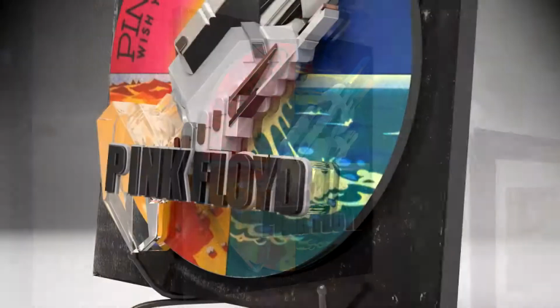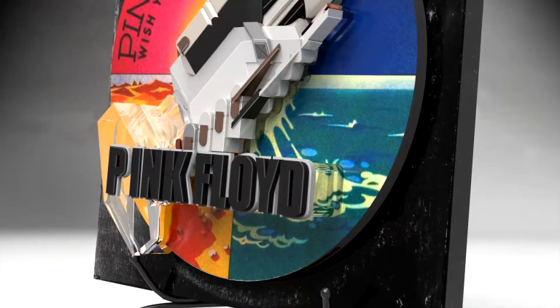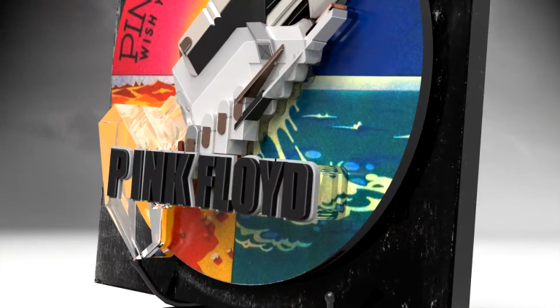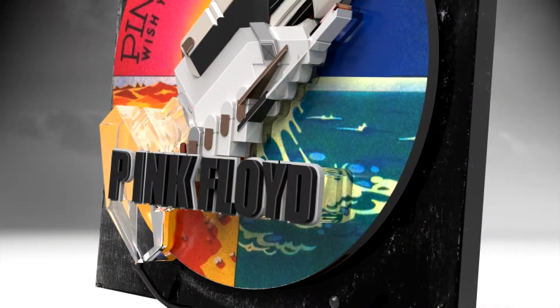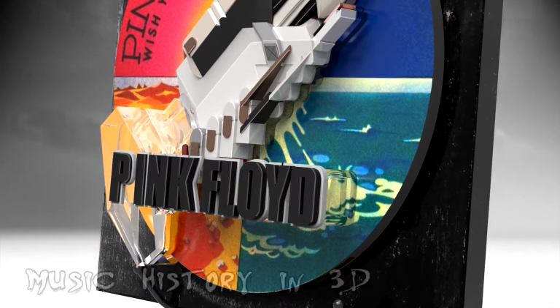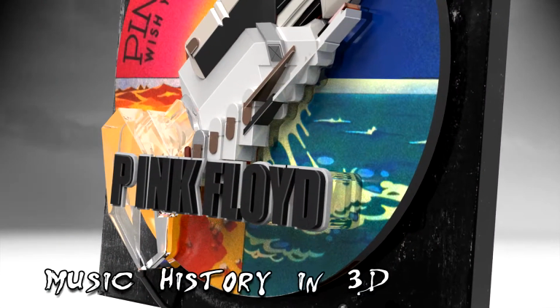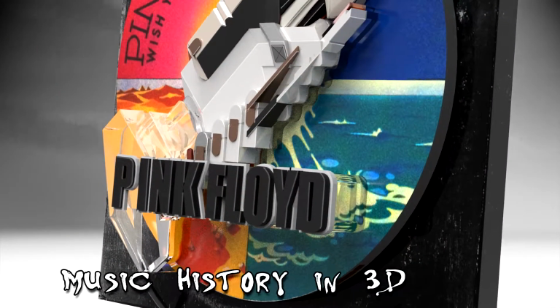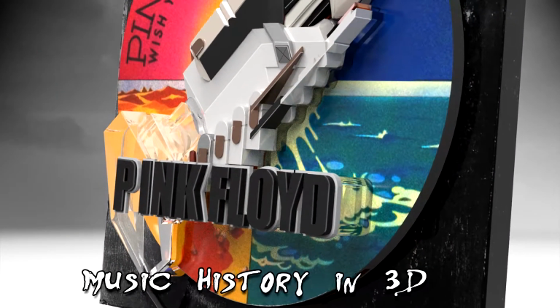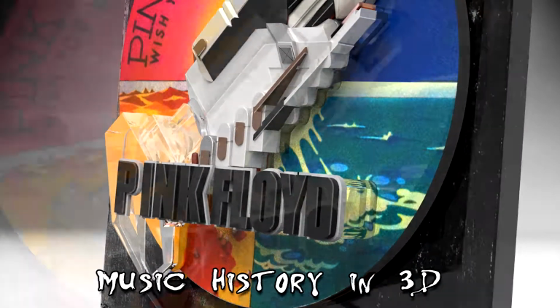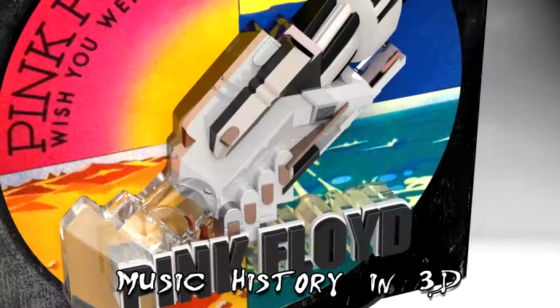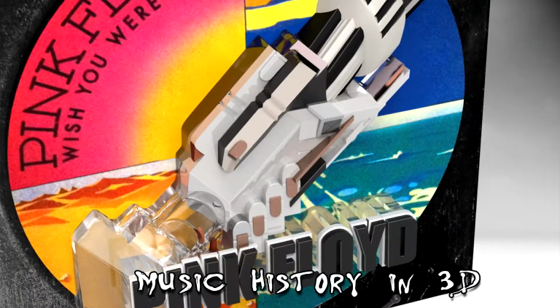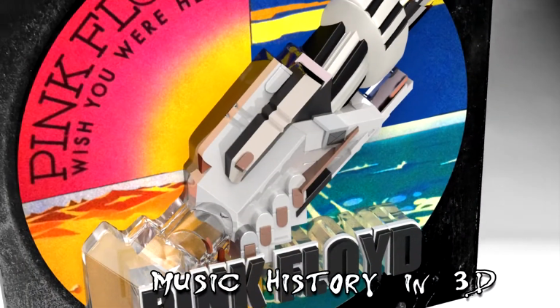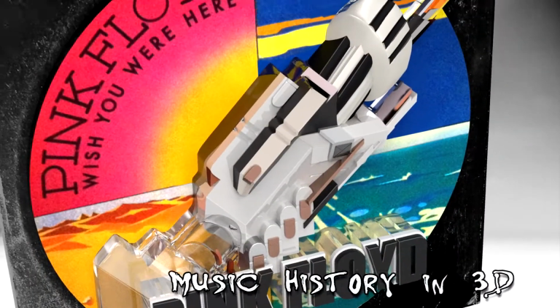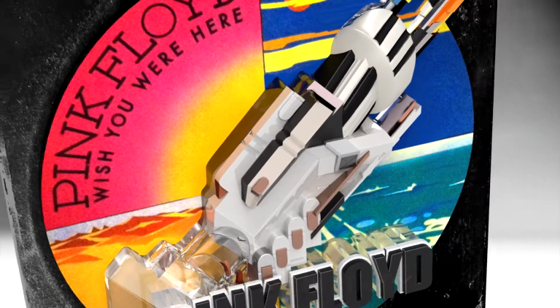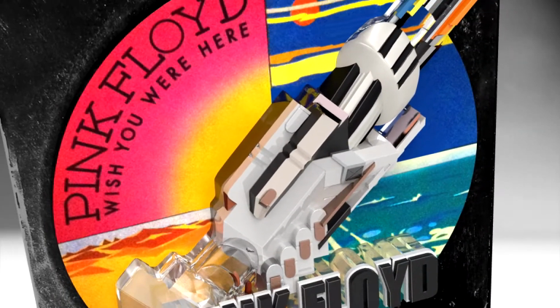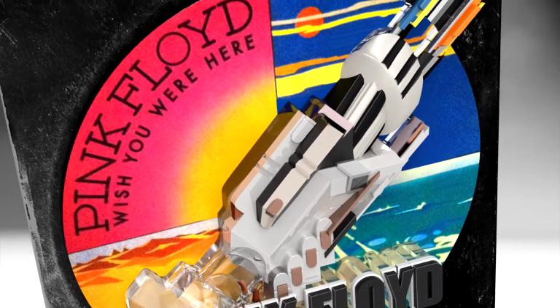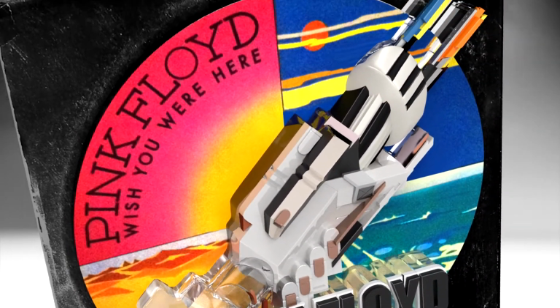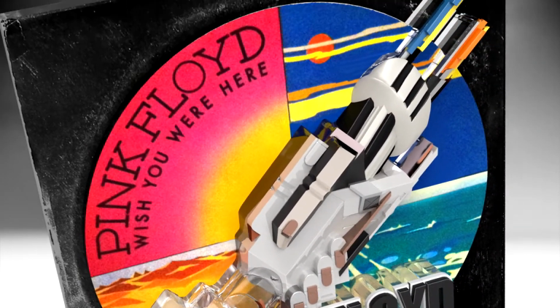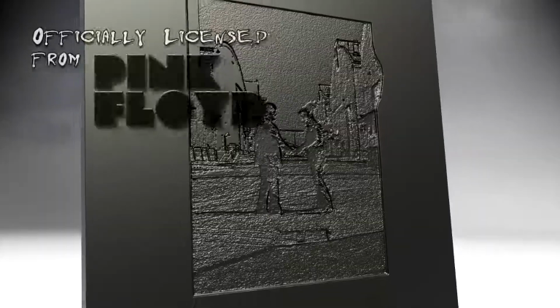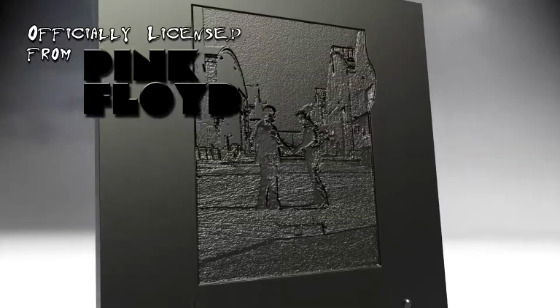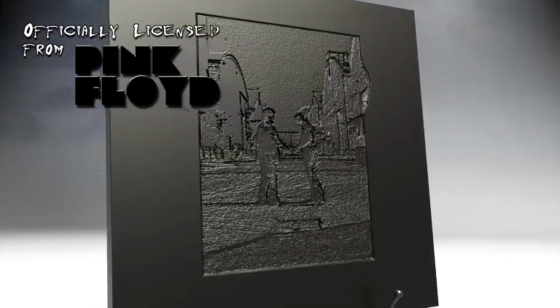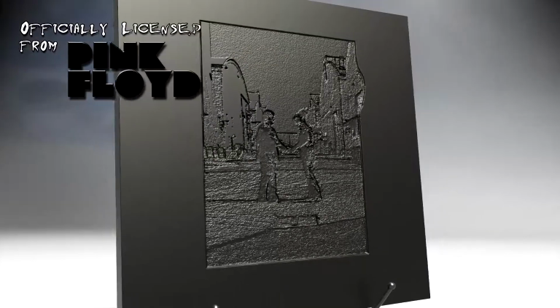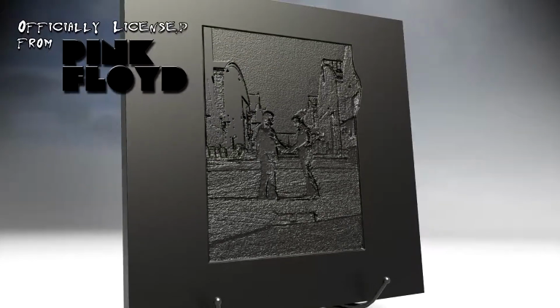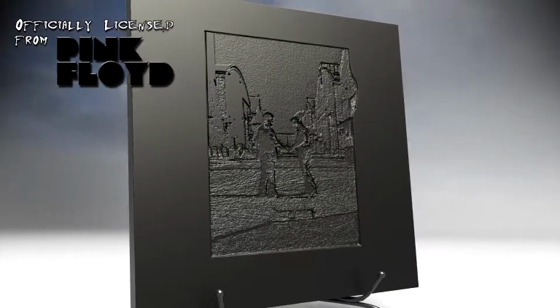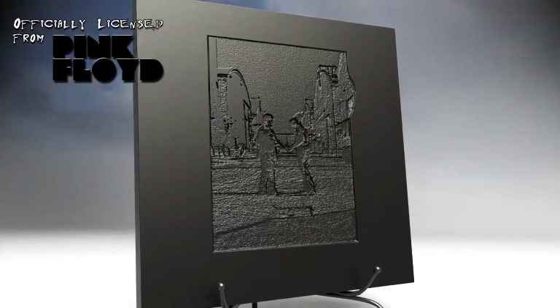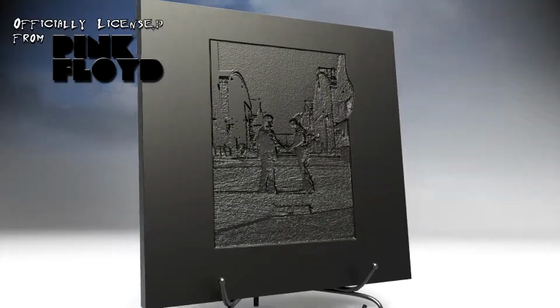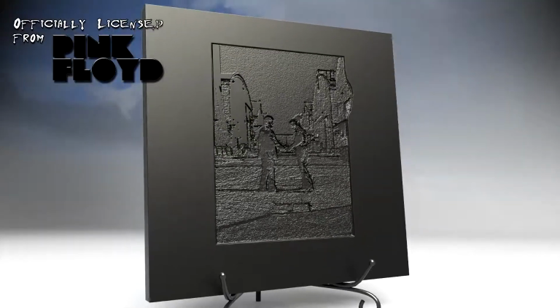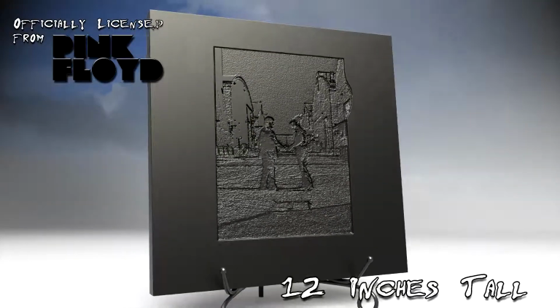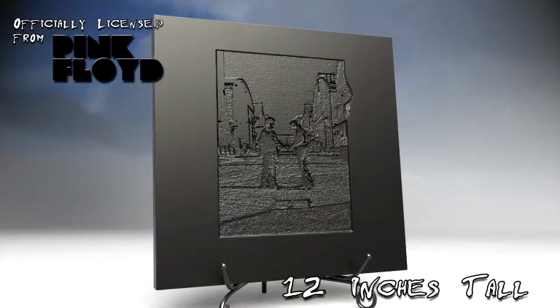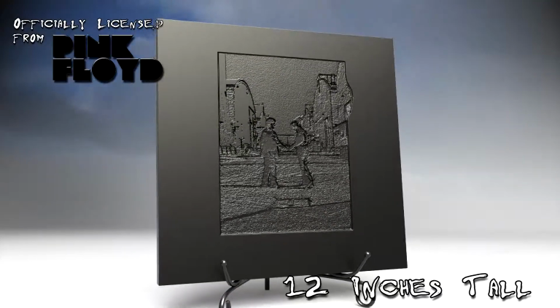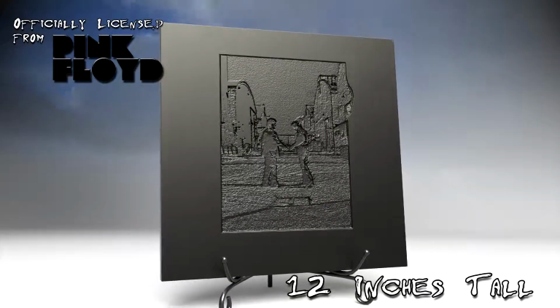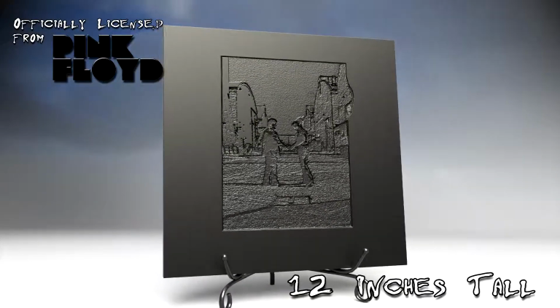3D Vinyl captures great album art from the last 40 years and brings that to you in a statue collector series.